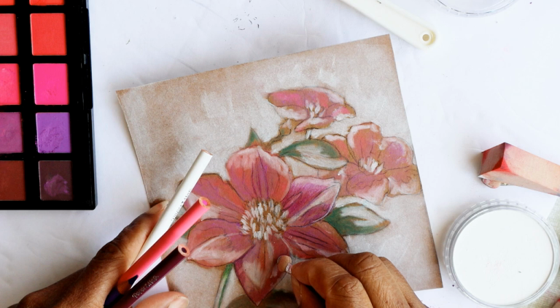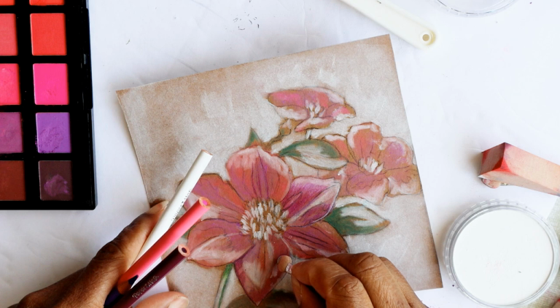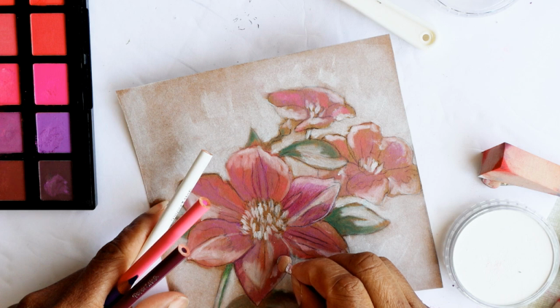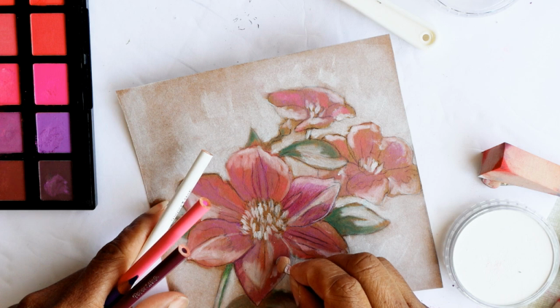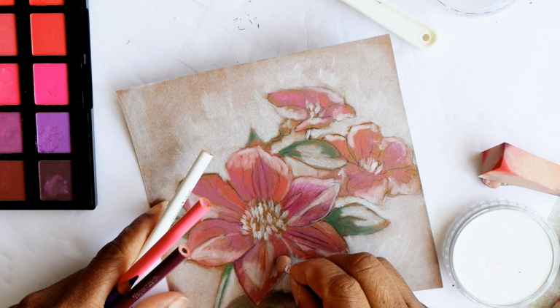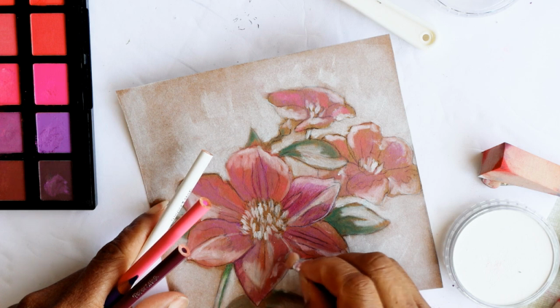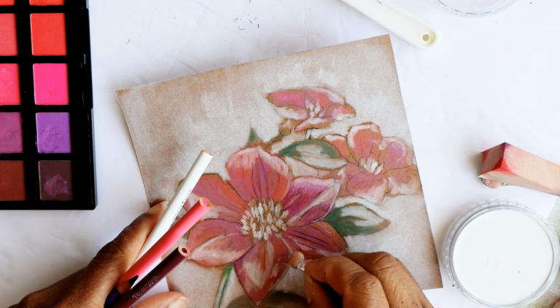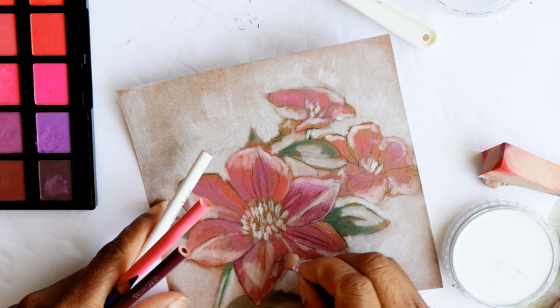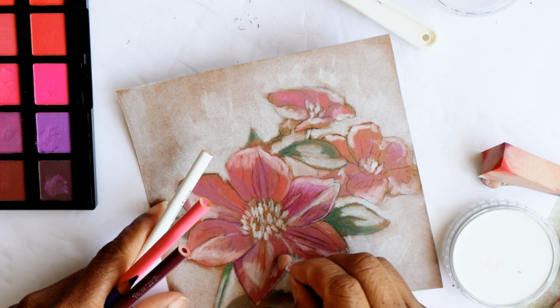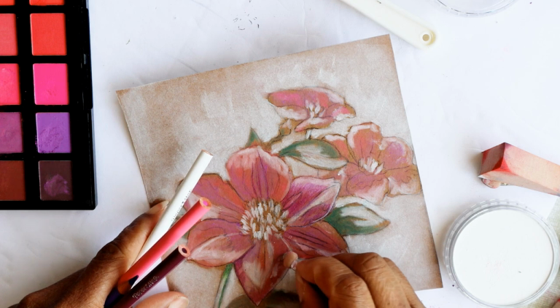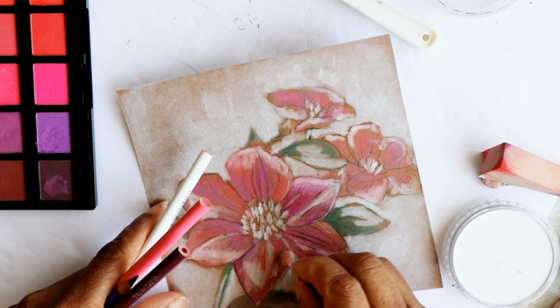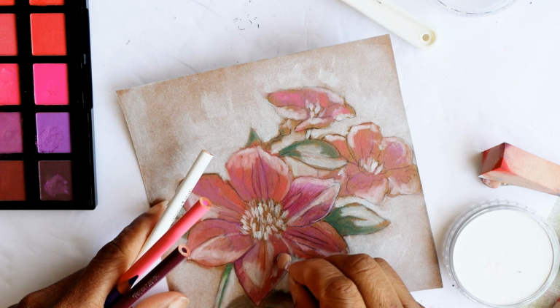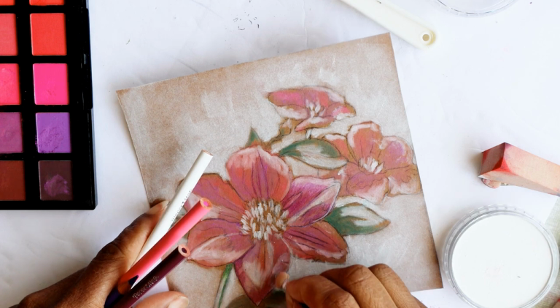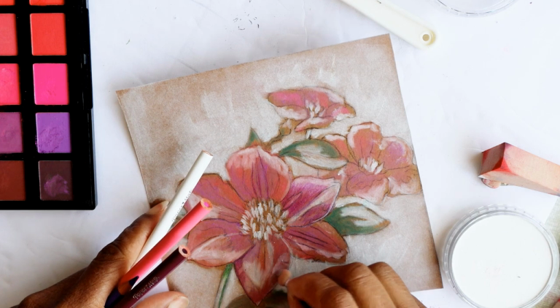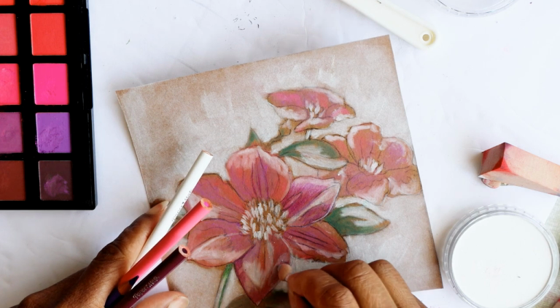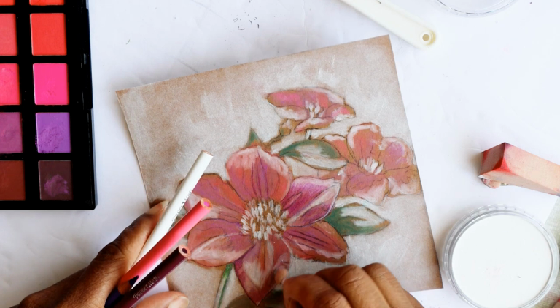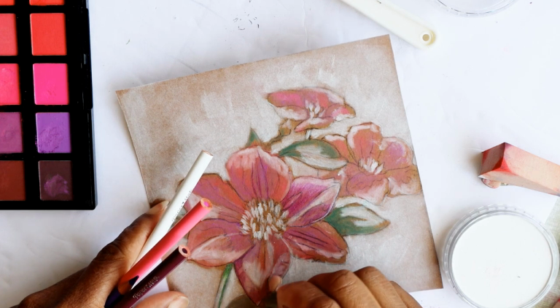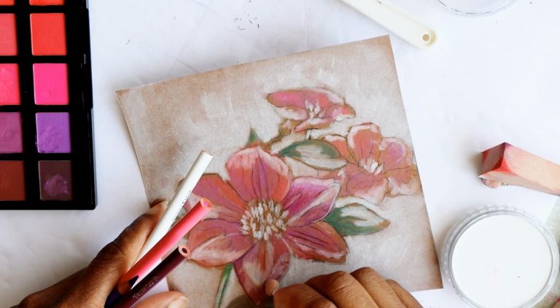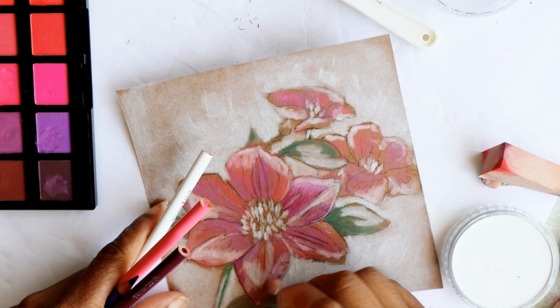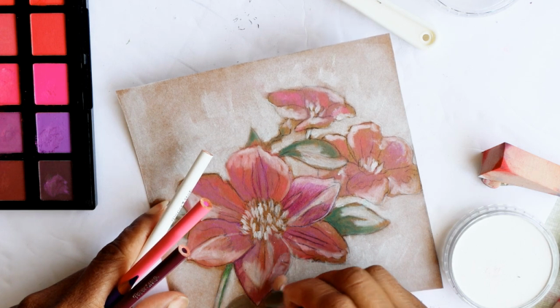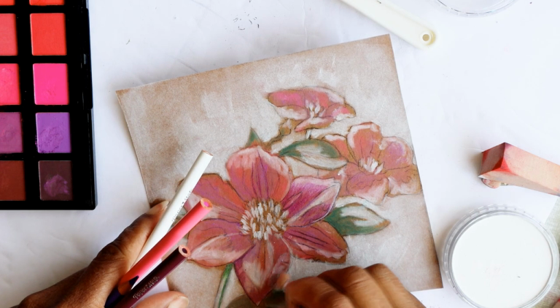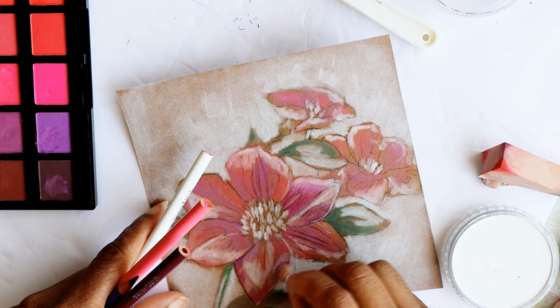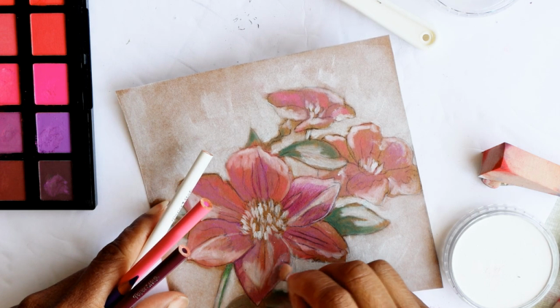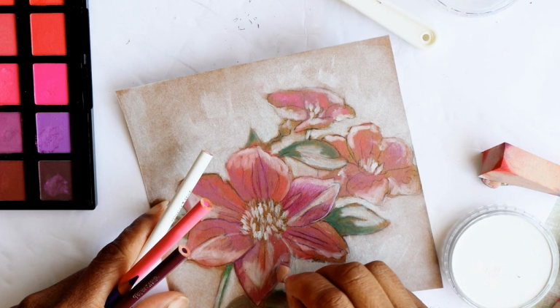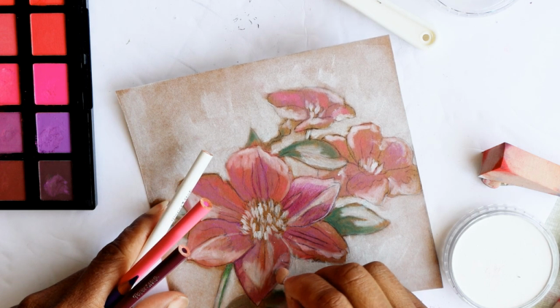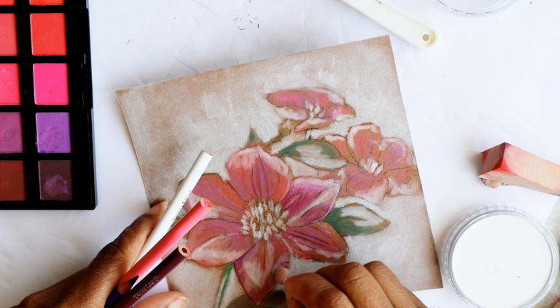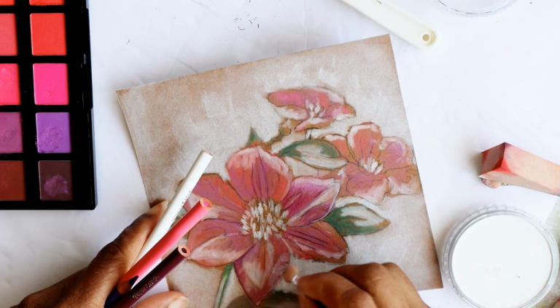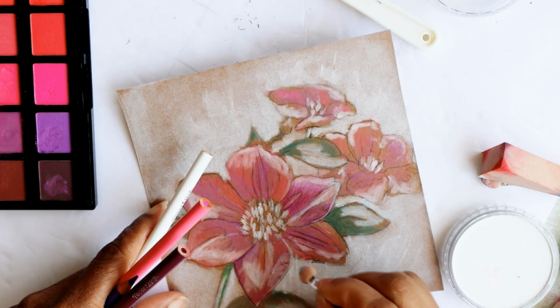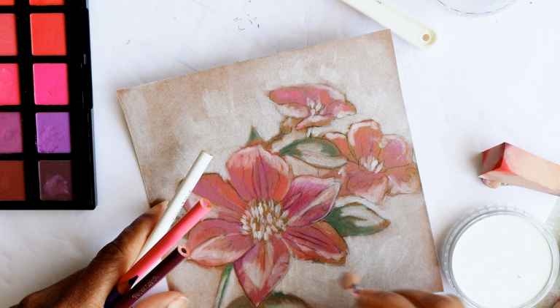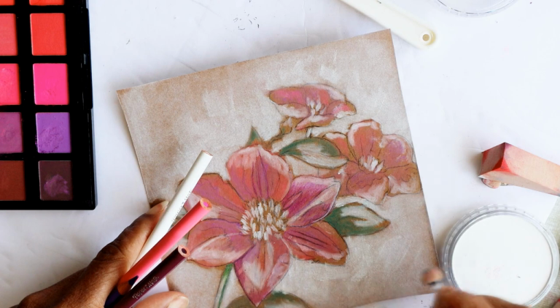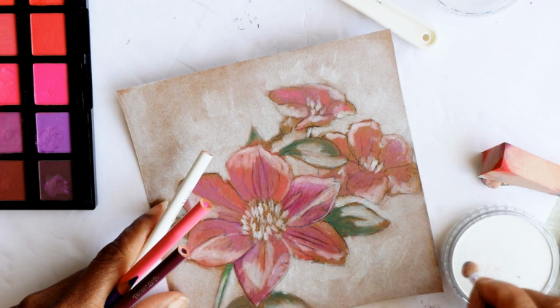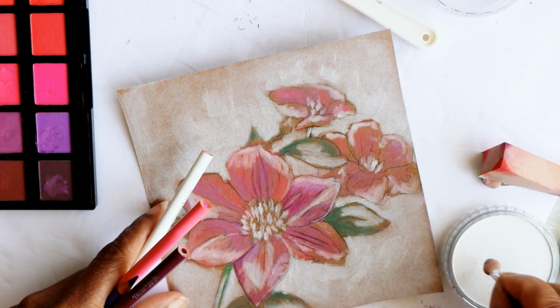But first, let's add some details with our small applicator and our pencil crayons.